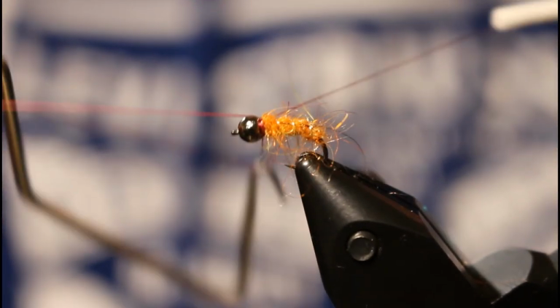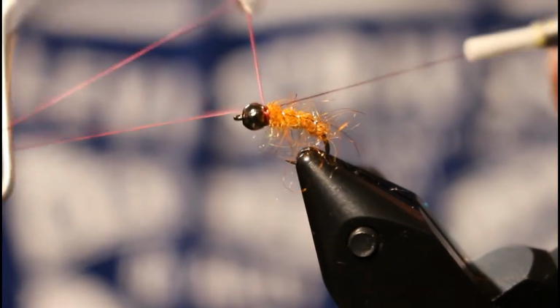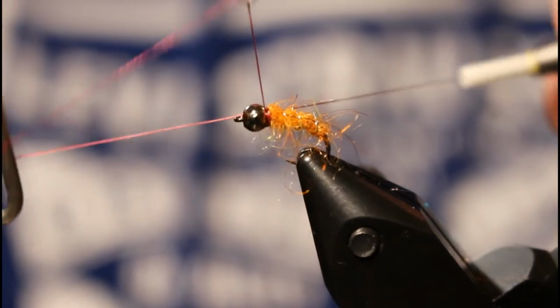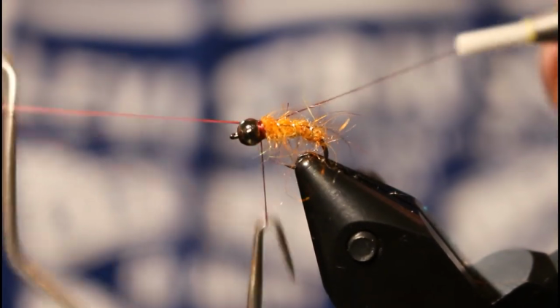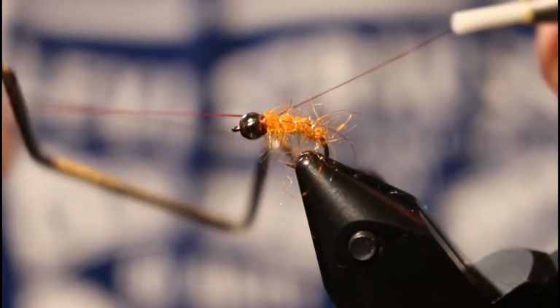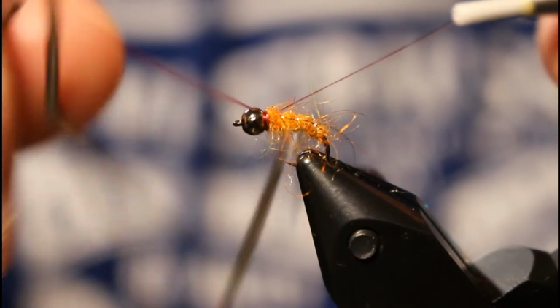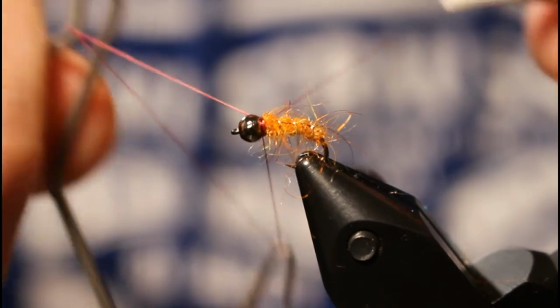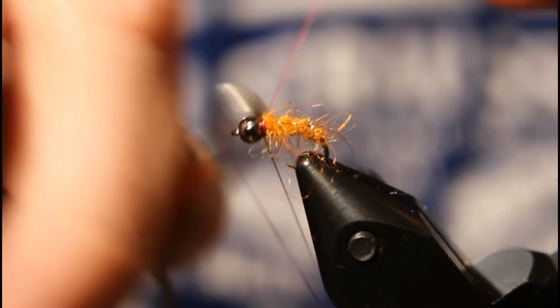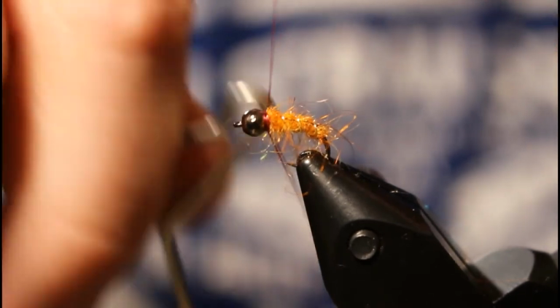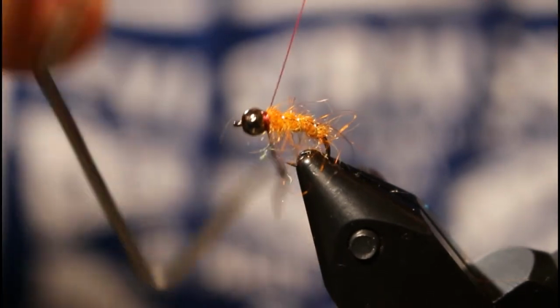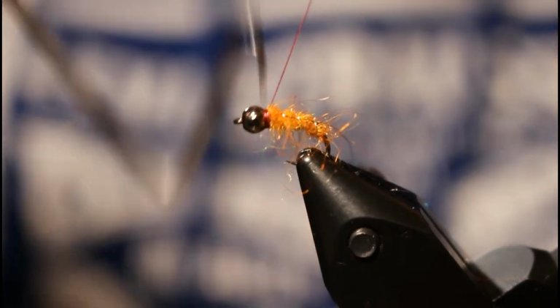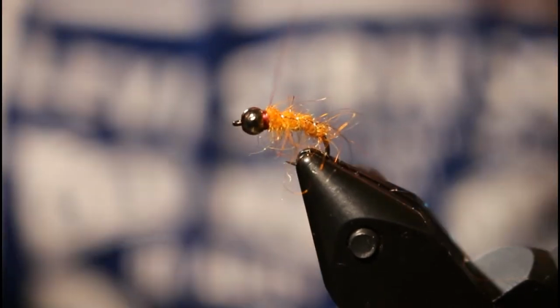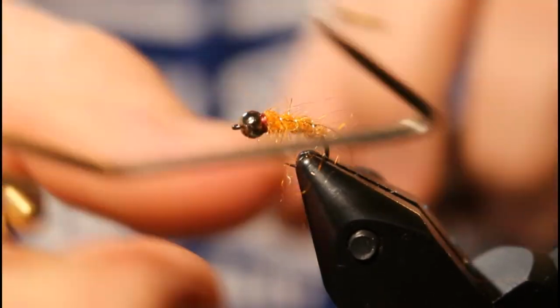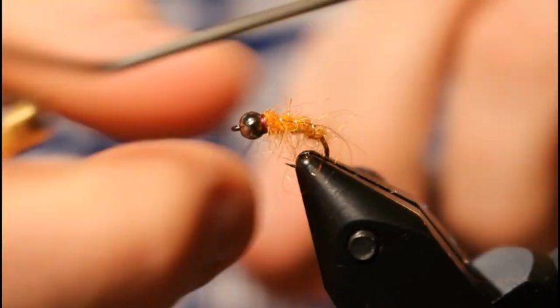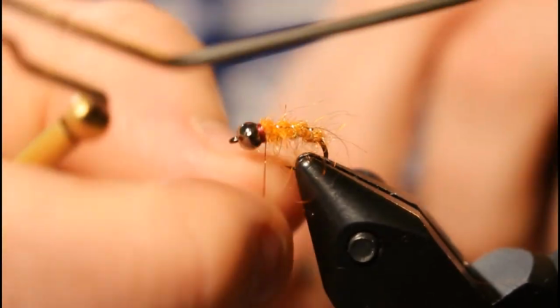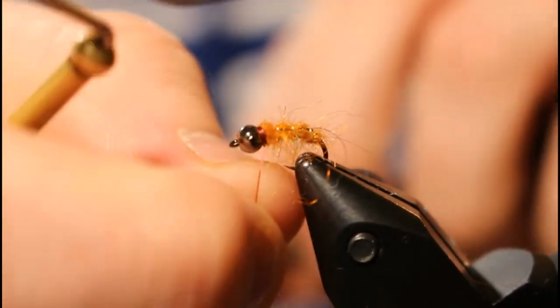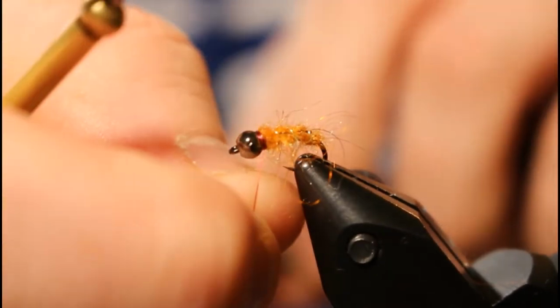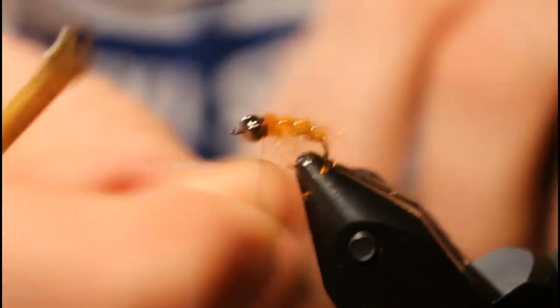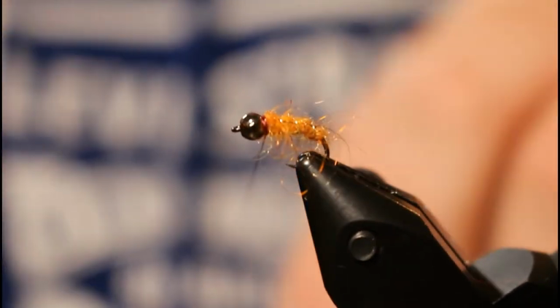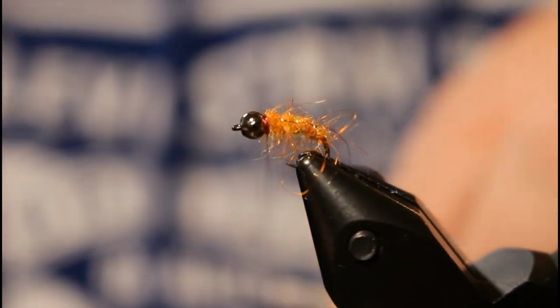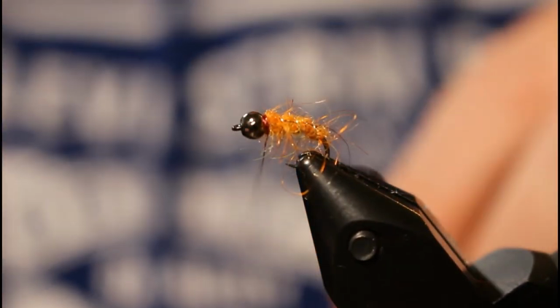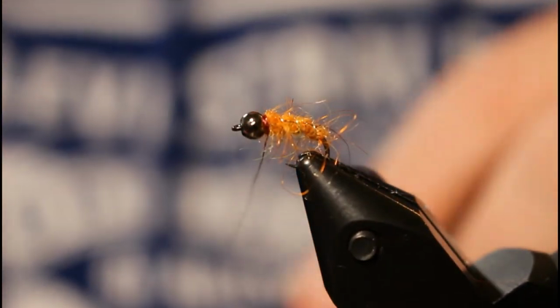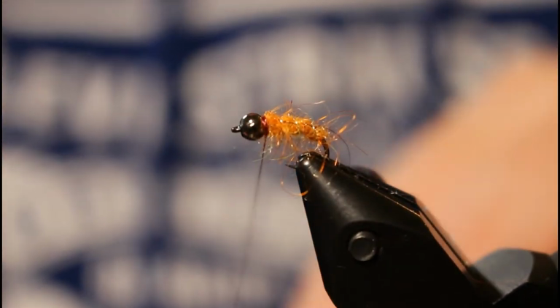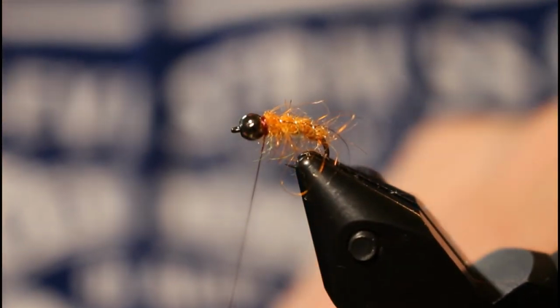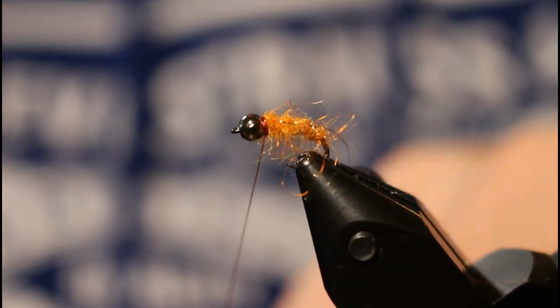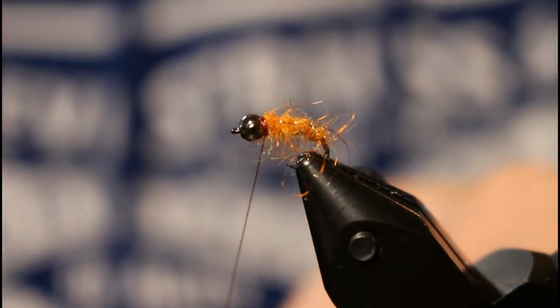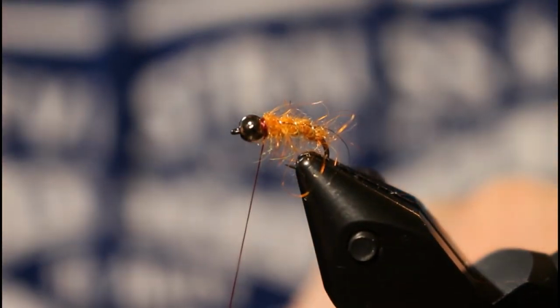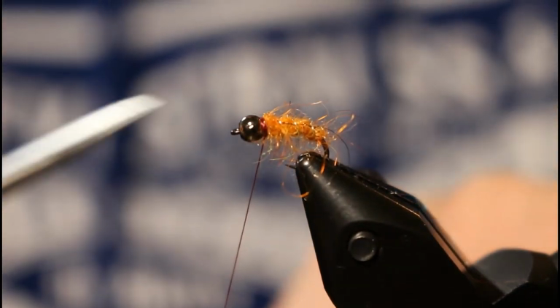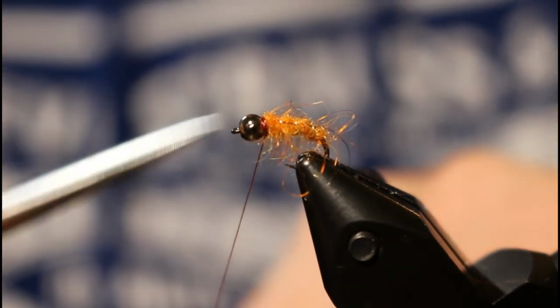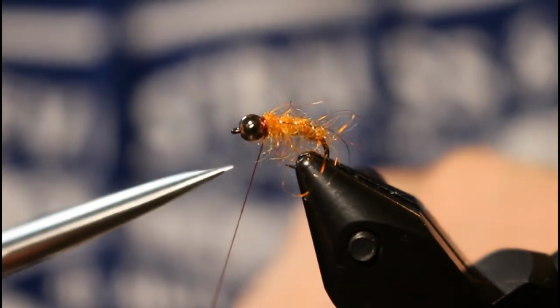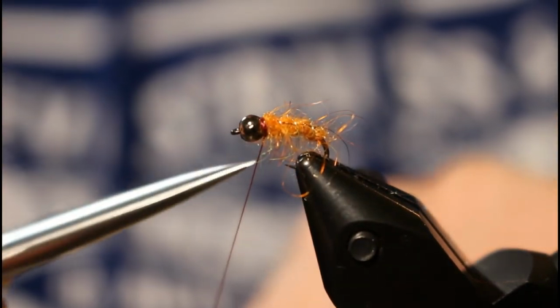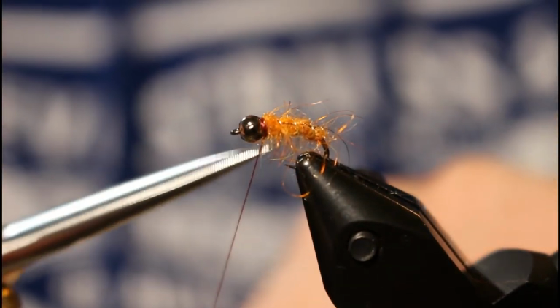Go ahead and whip finish and build yourself a little collar.